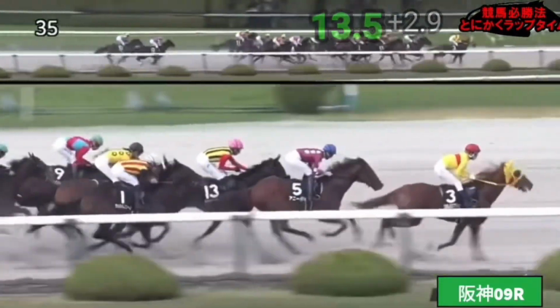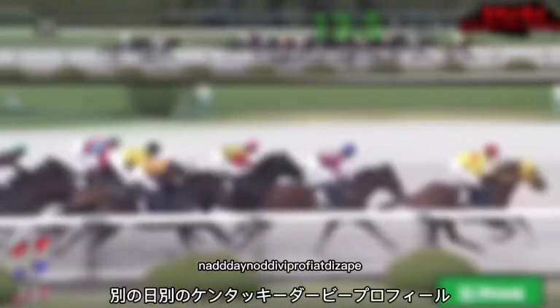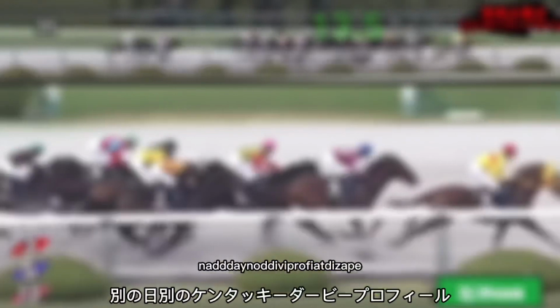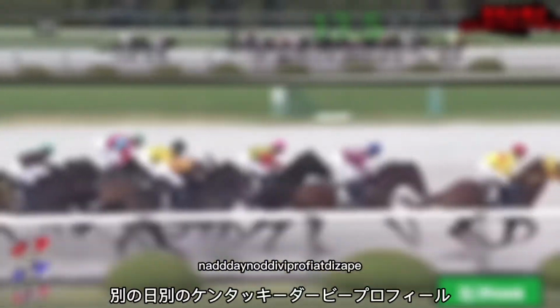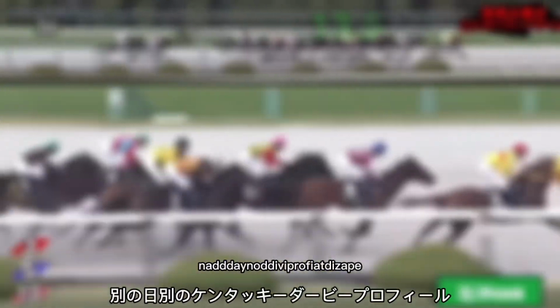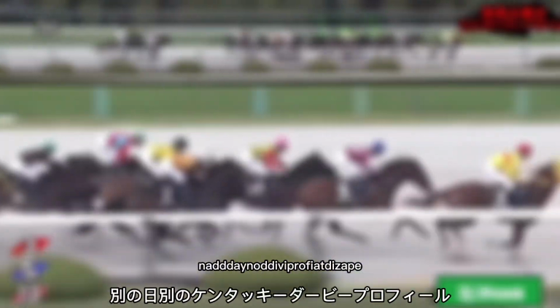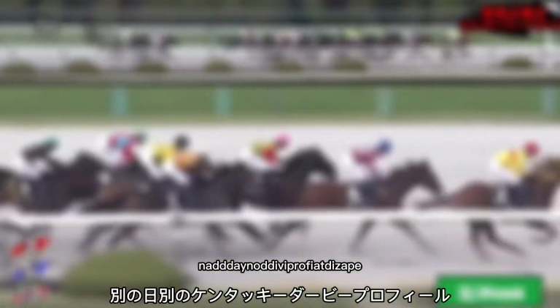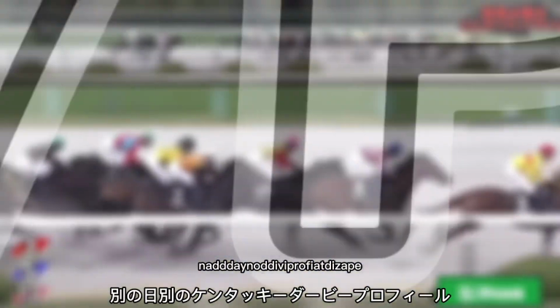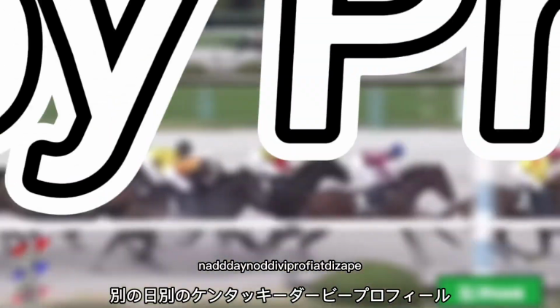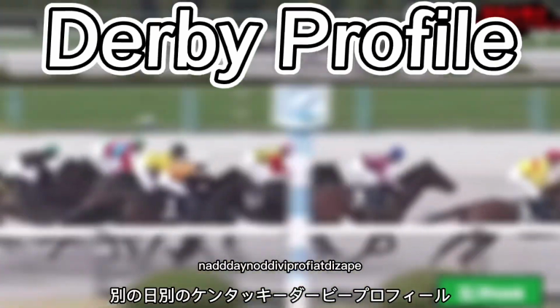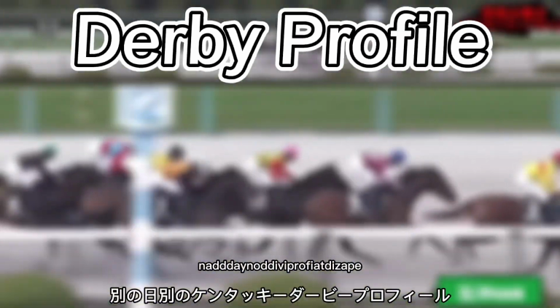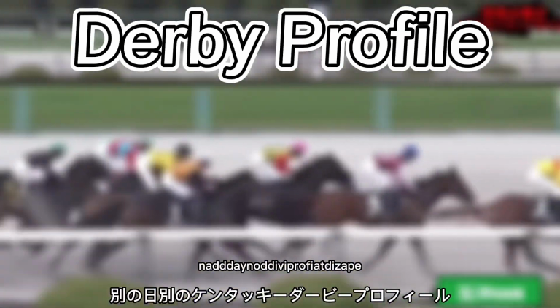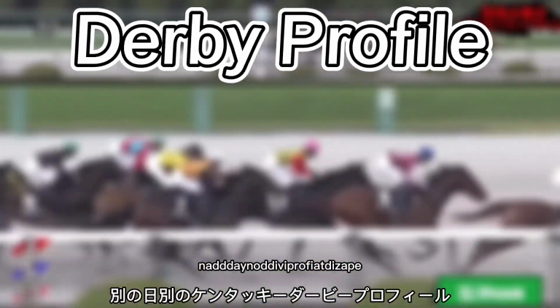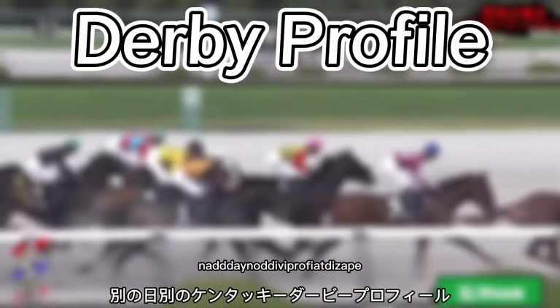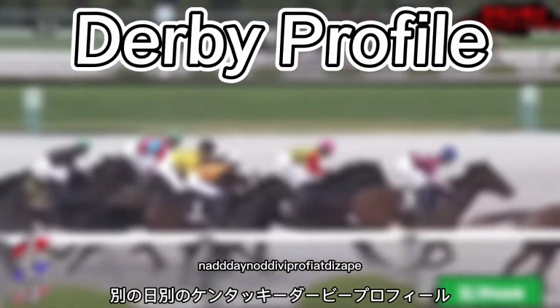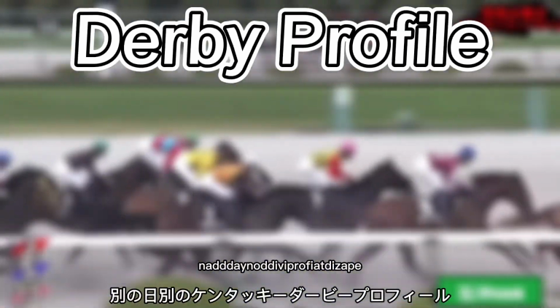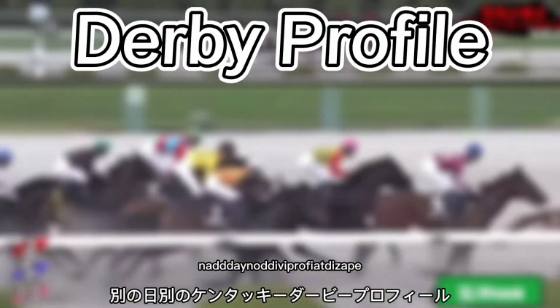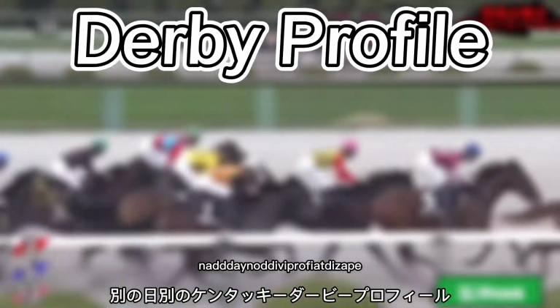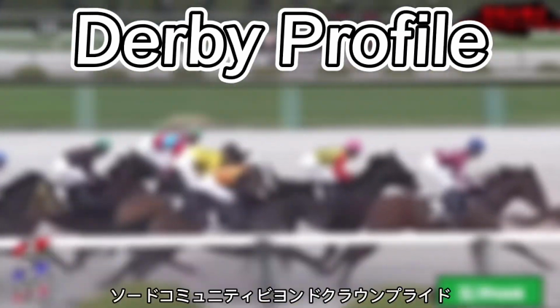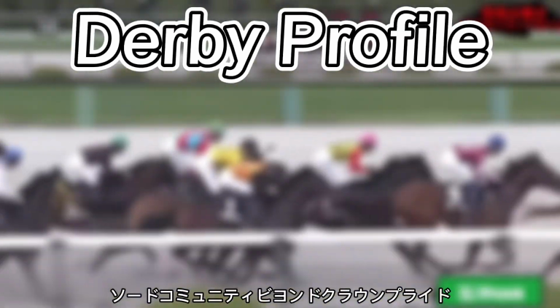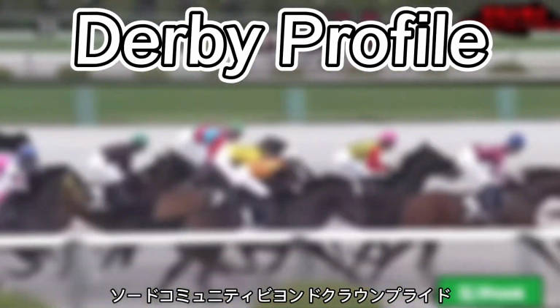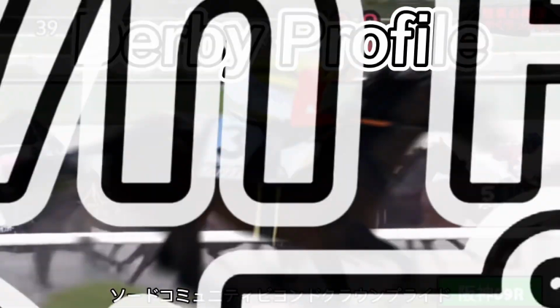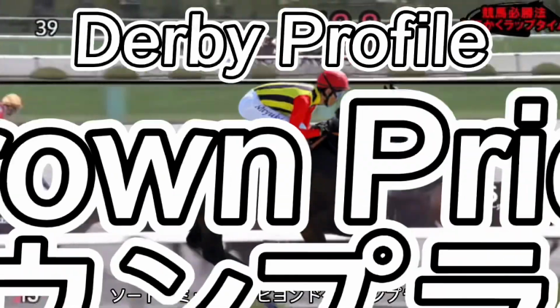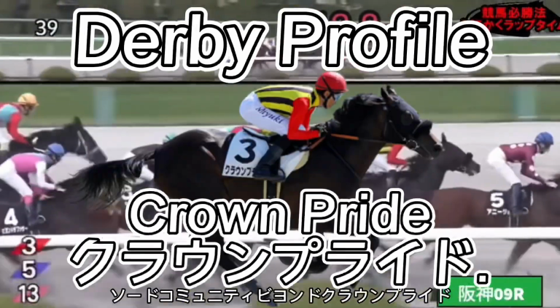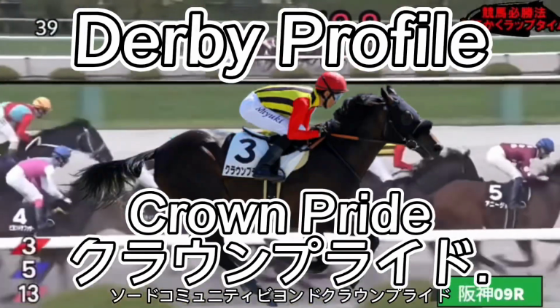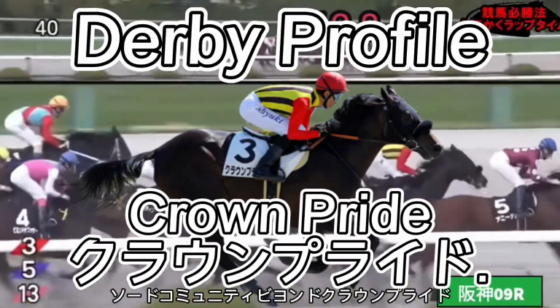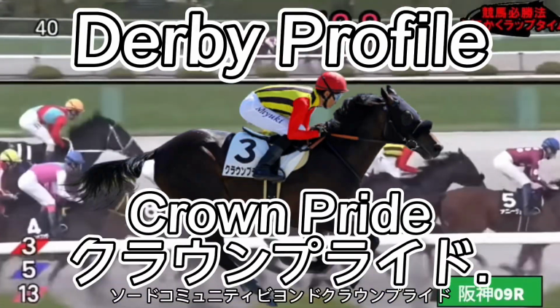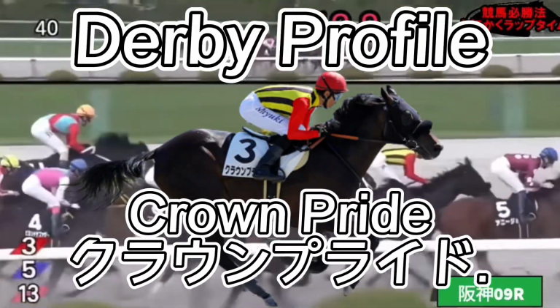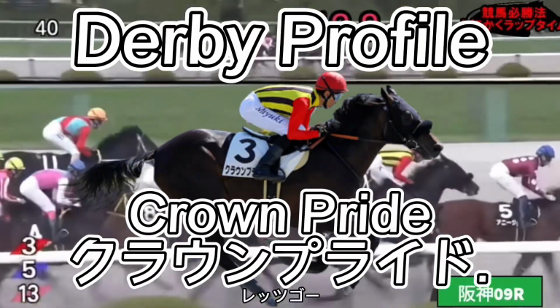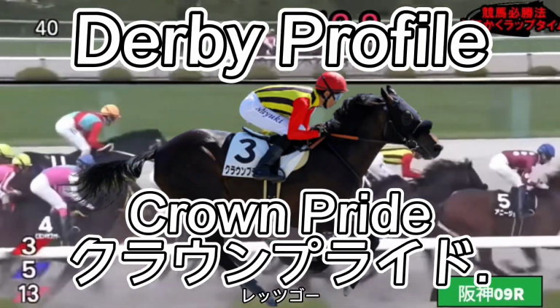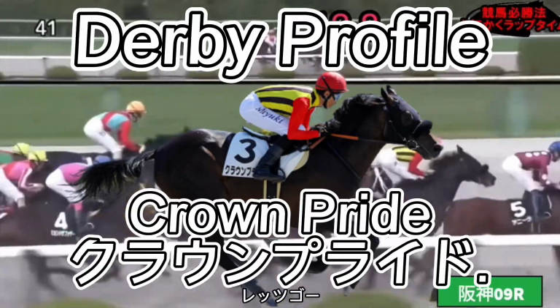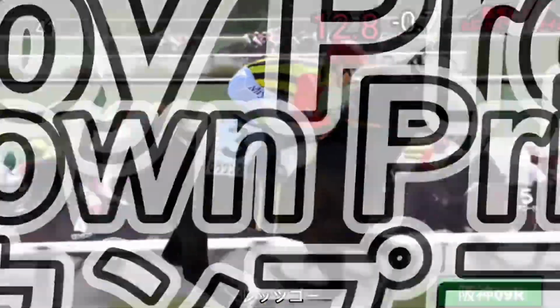Another day, another Derby profile. Today's episode is going to be on Crown Pride. Let's go.